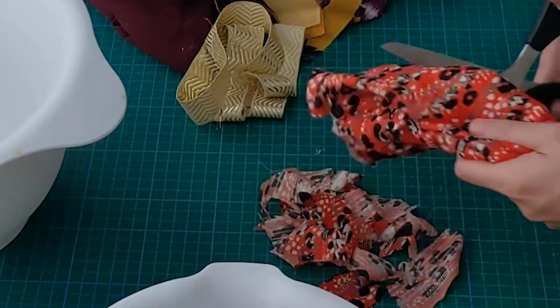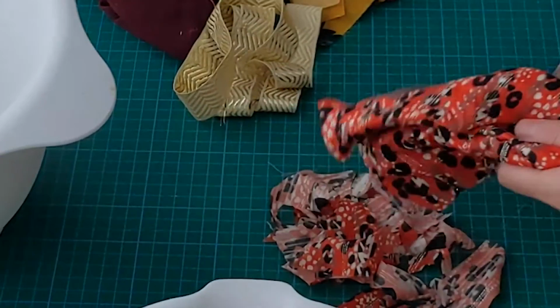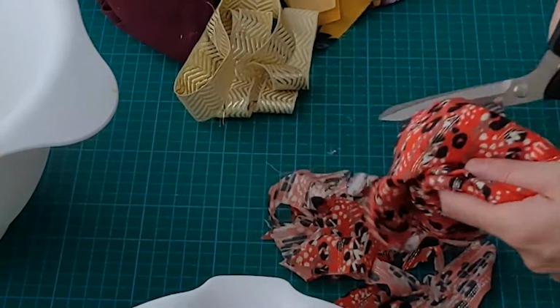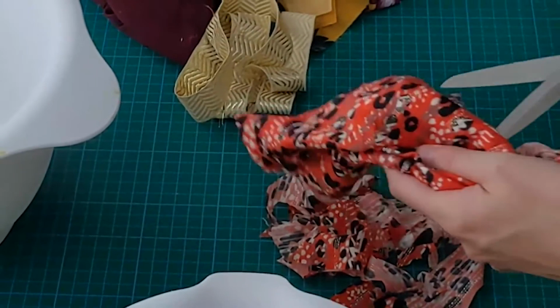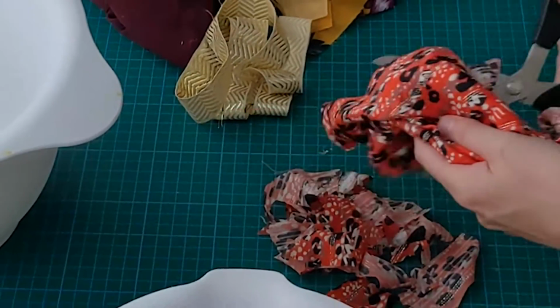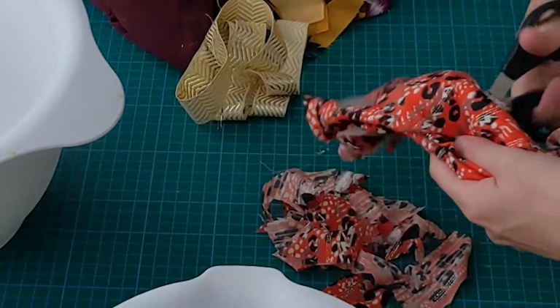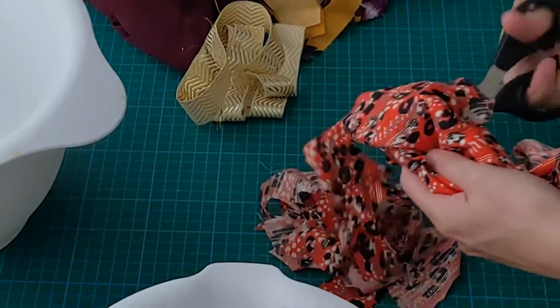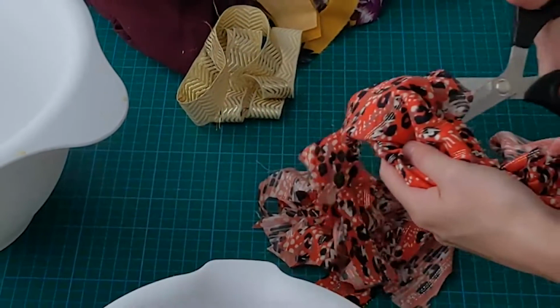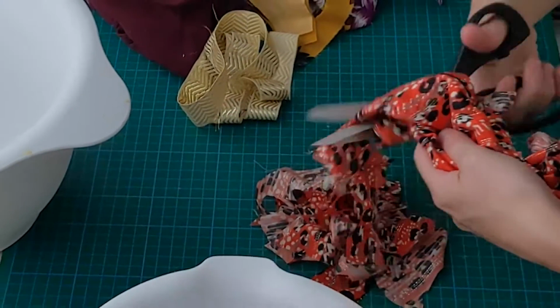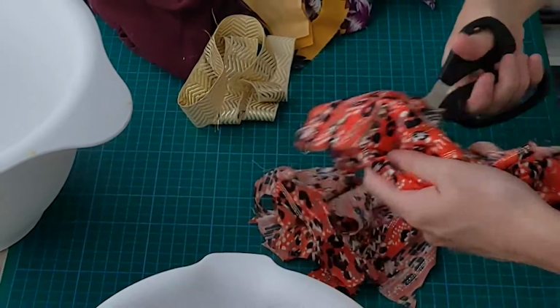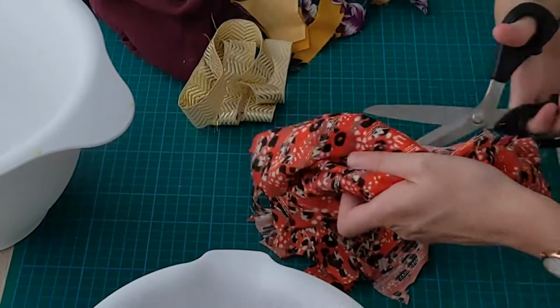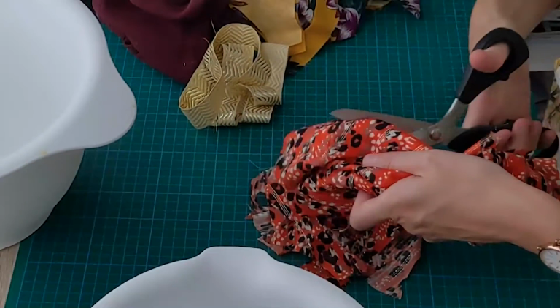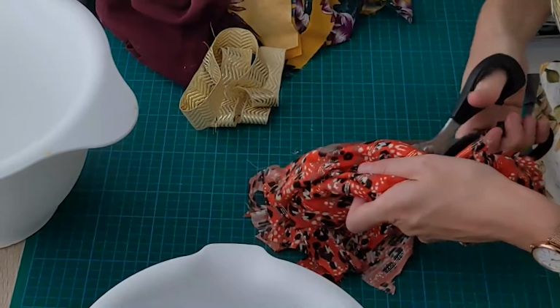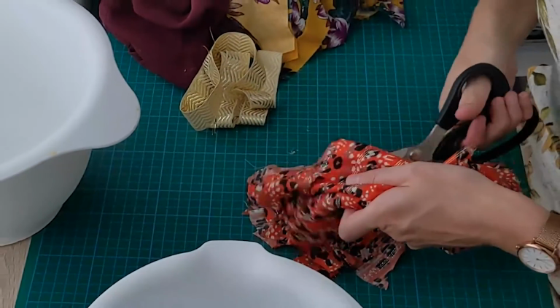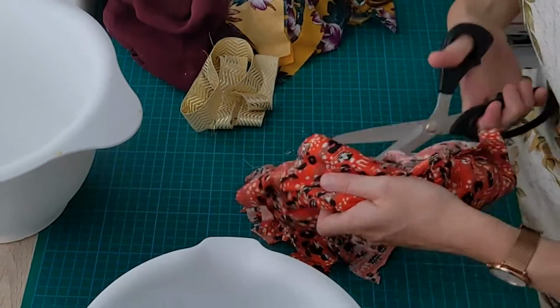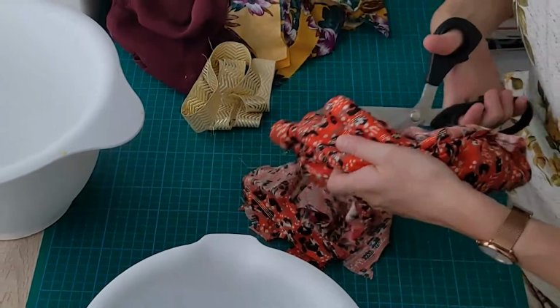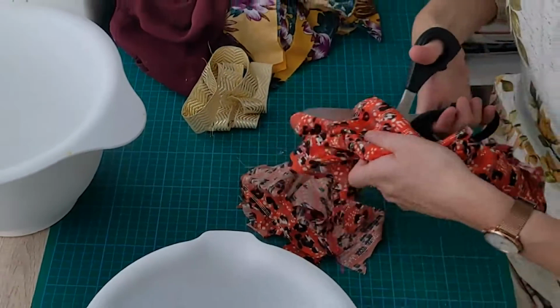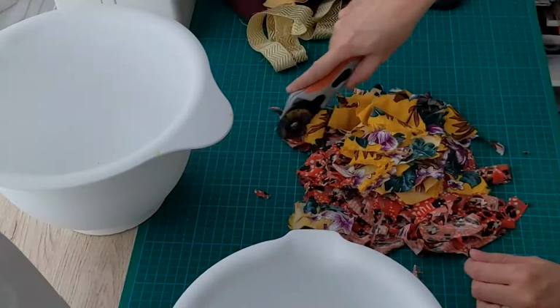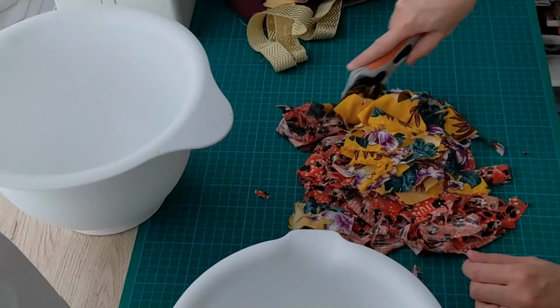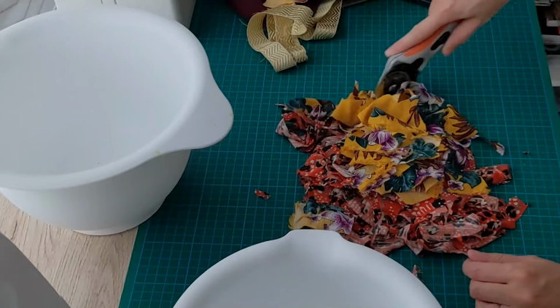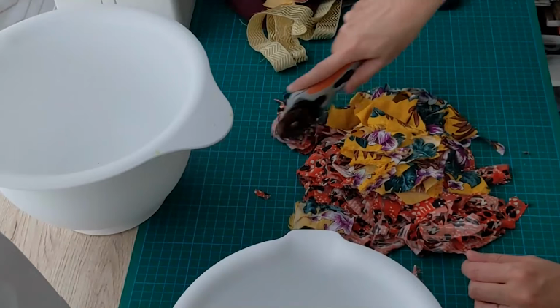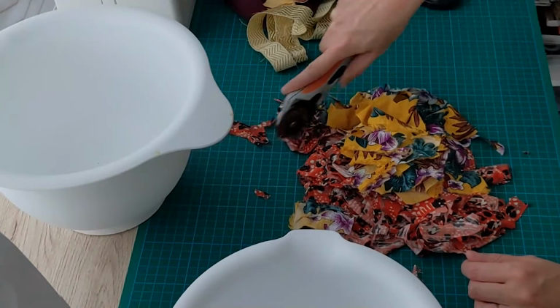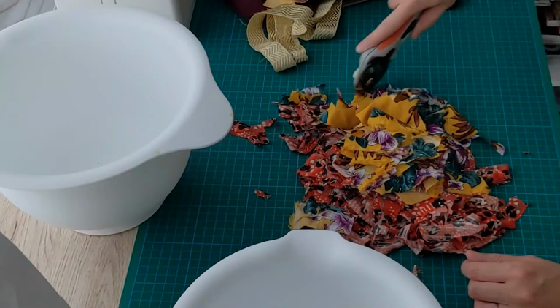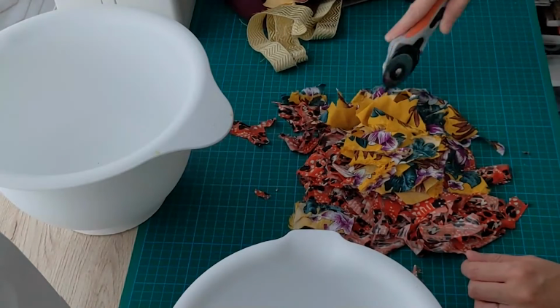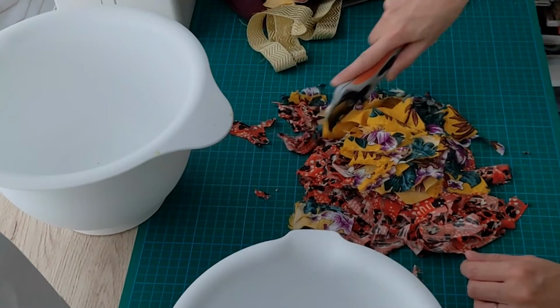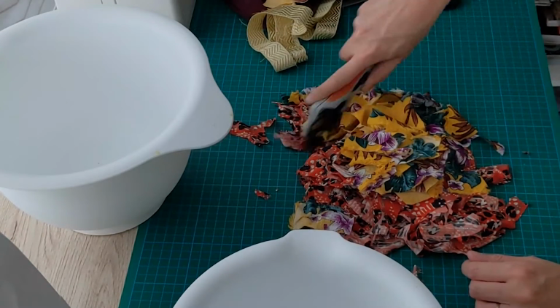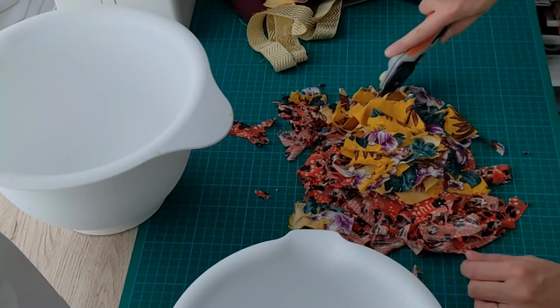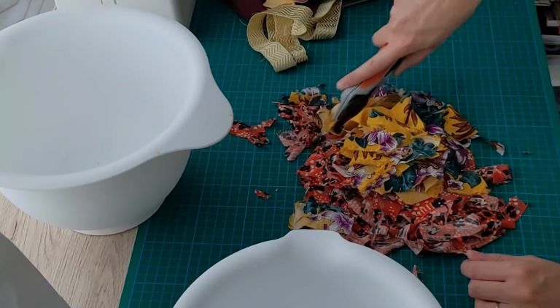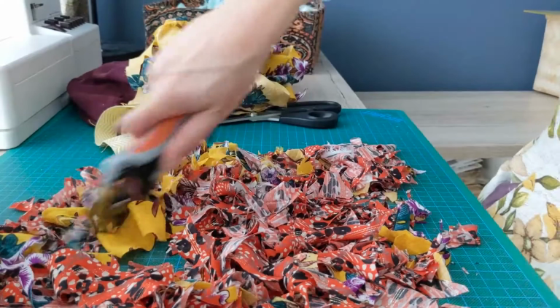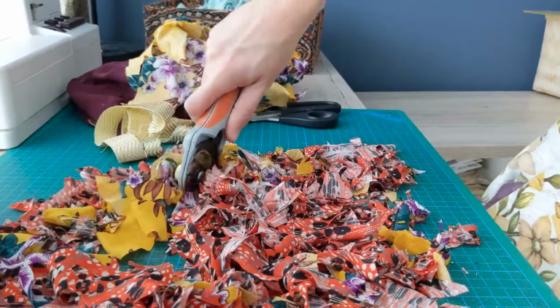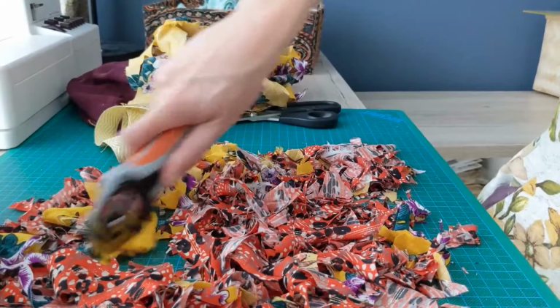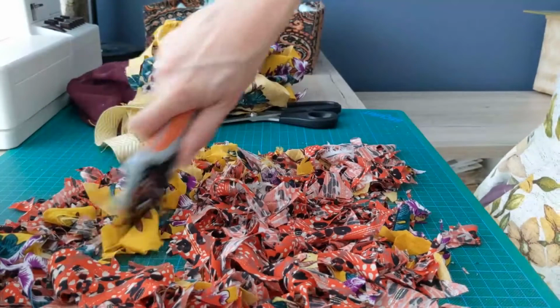You'll find that once you start cutting your scraps into smaller pieces, it's really going to hurt your hand. So I was really happy that I have my rotary cutter.